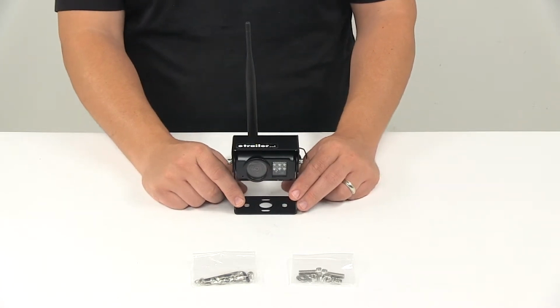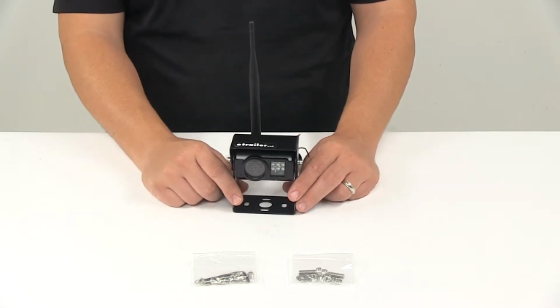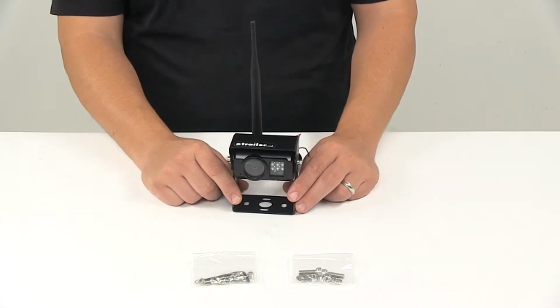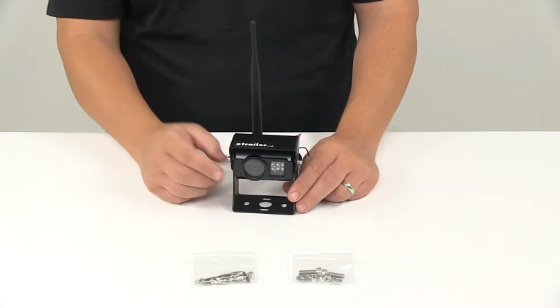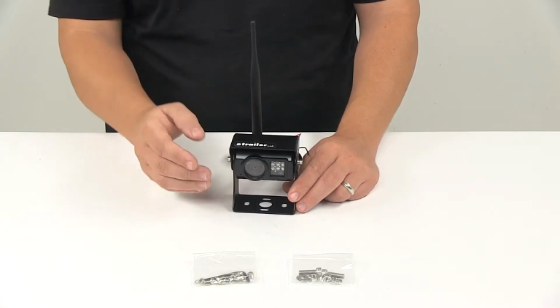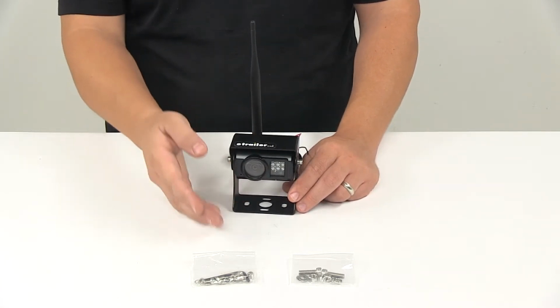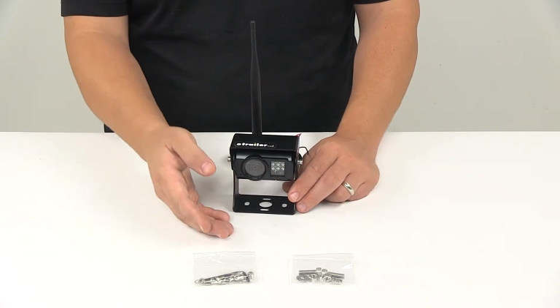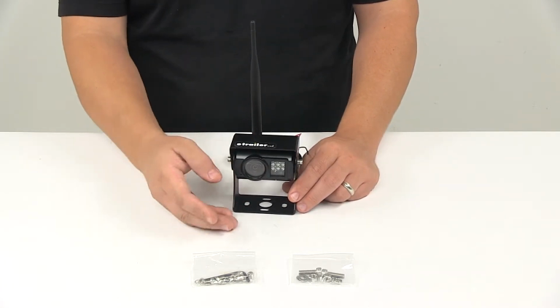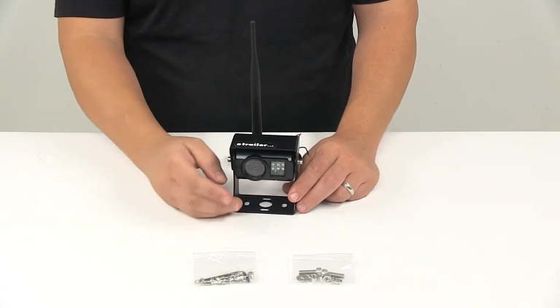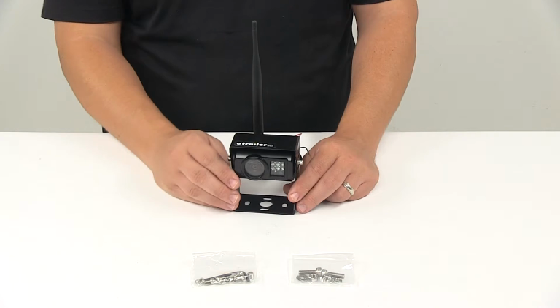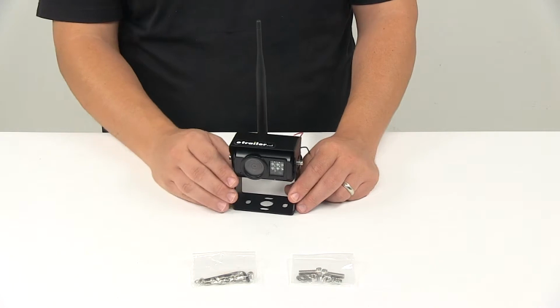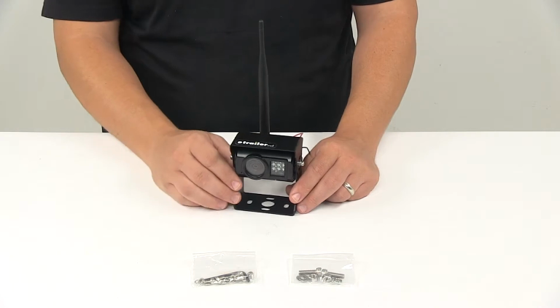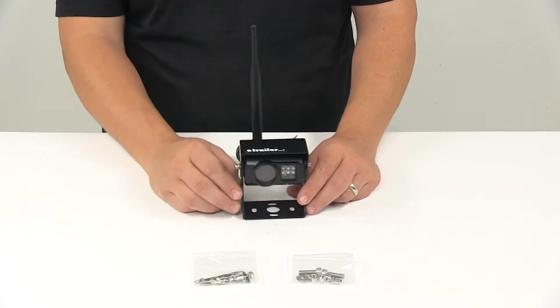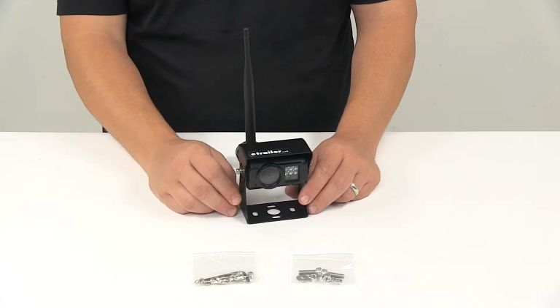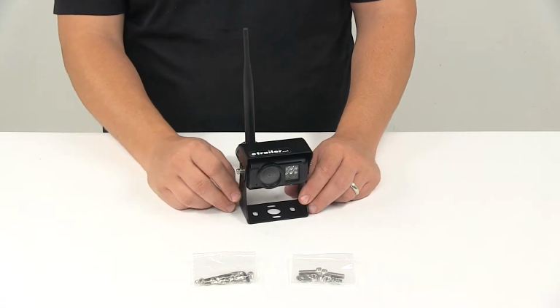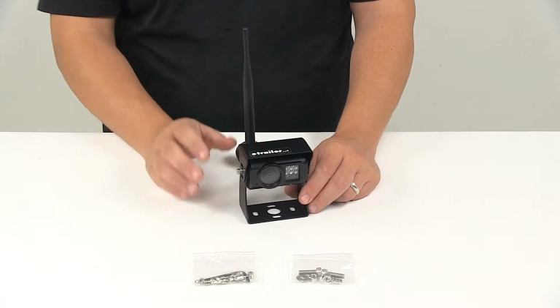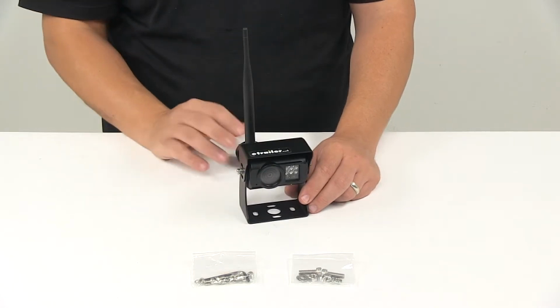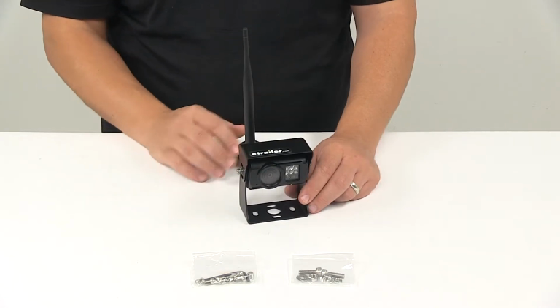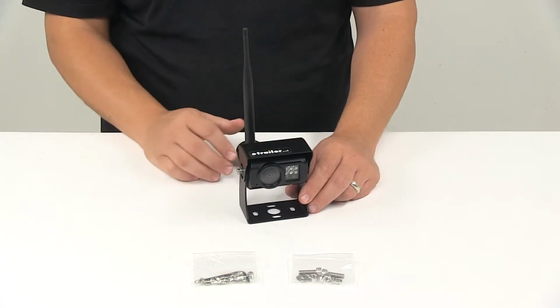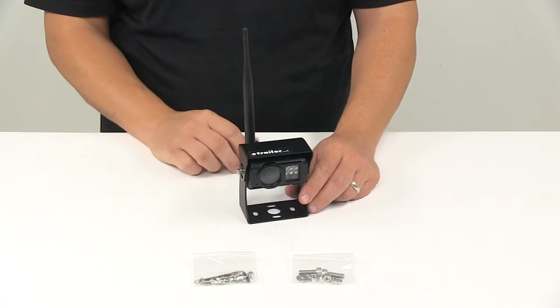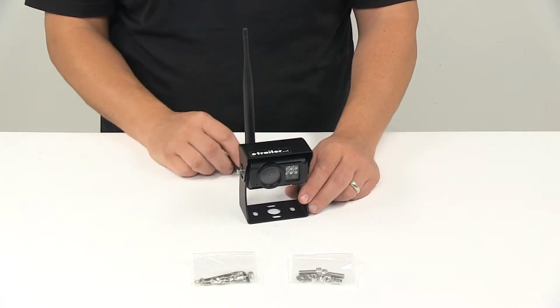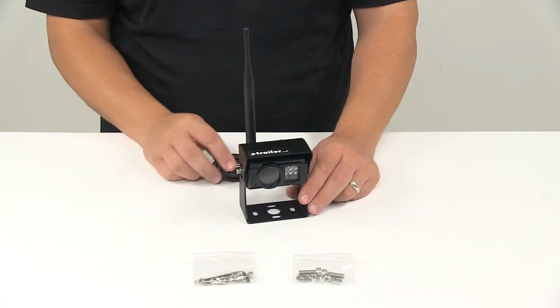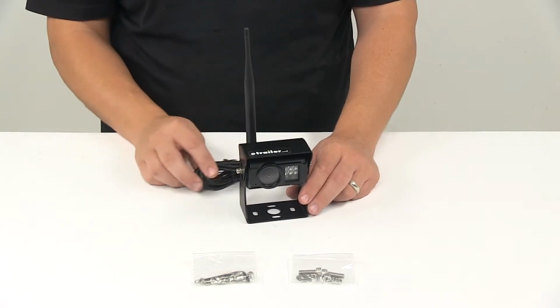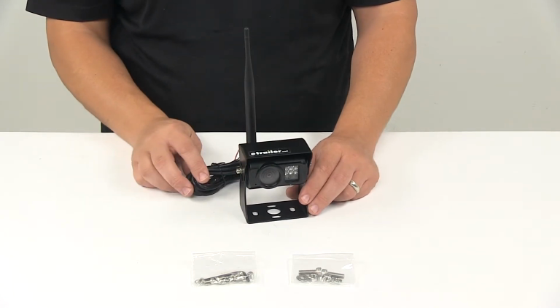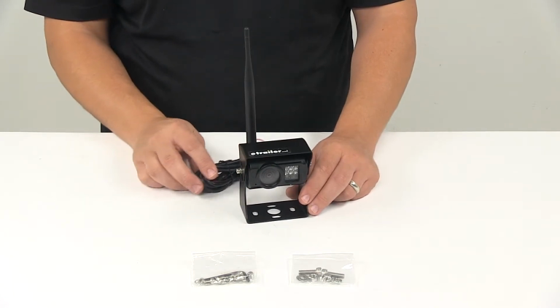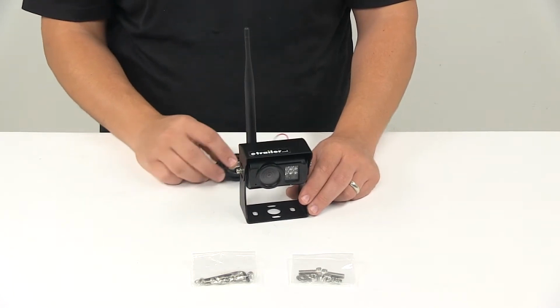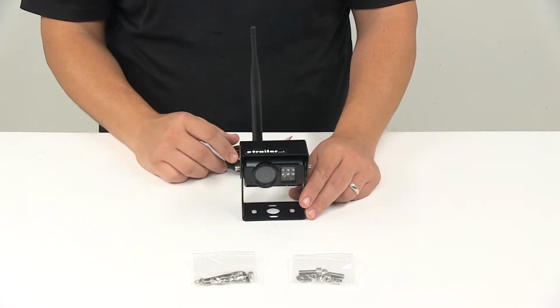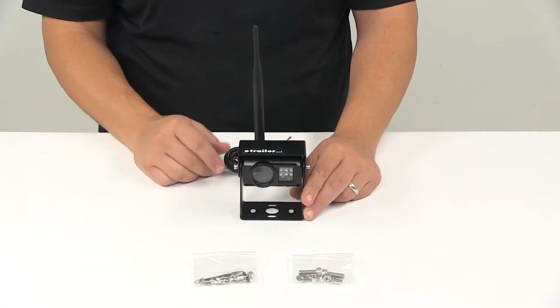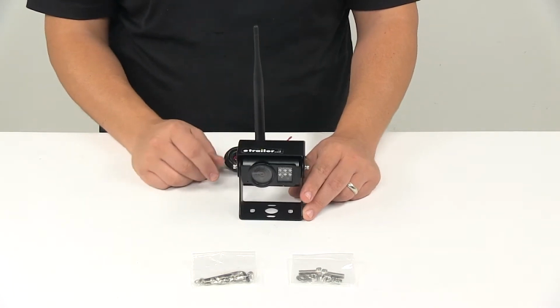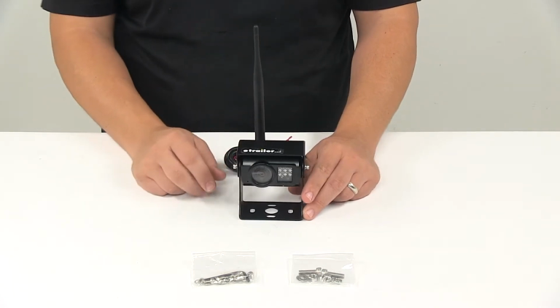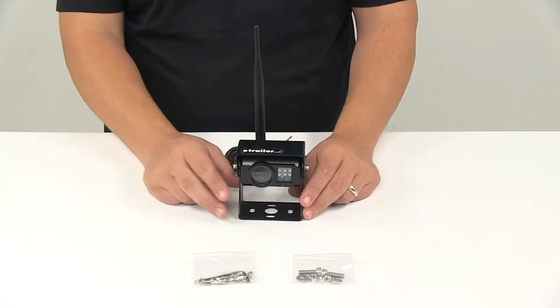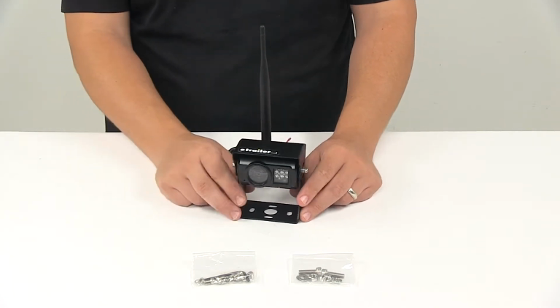It comes with your installation hardware. Again, it's a two-wire design — one for power, one for ground.